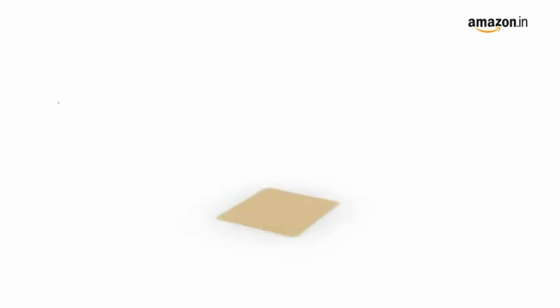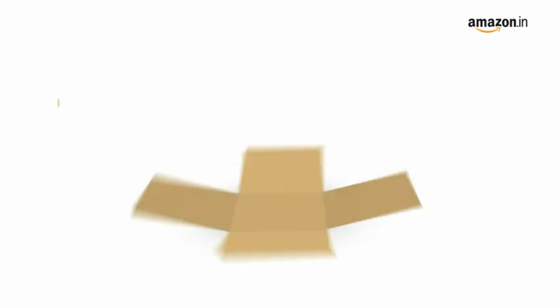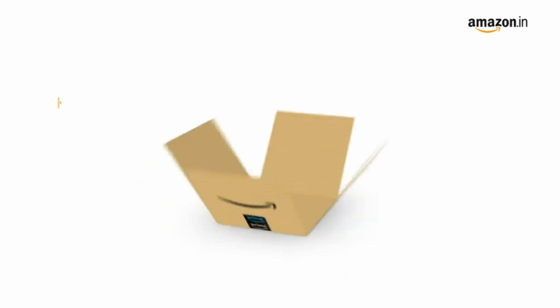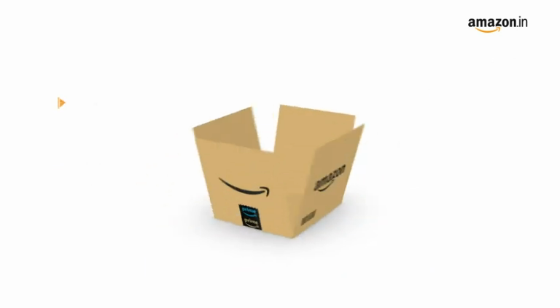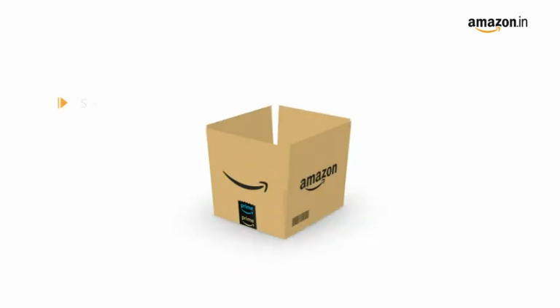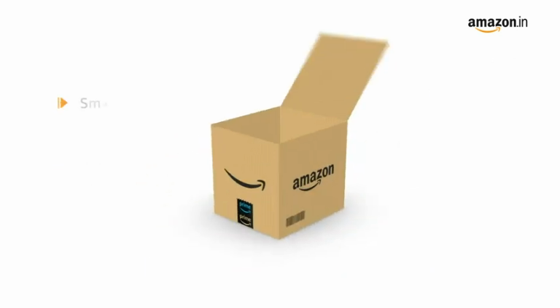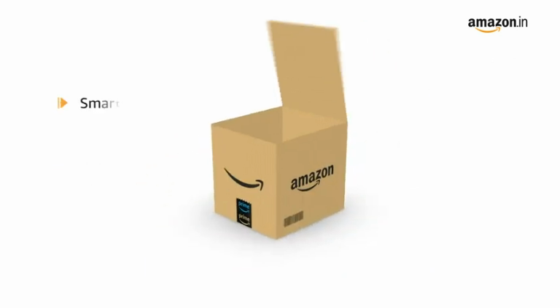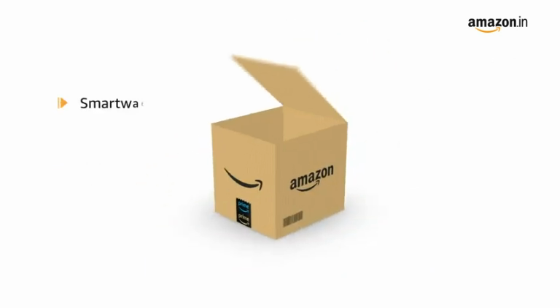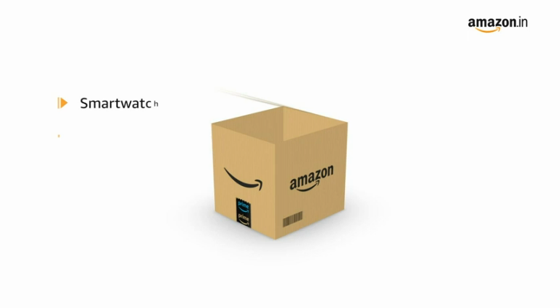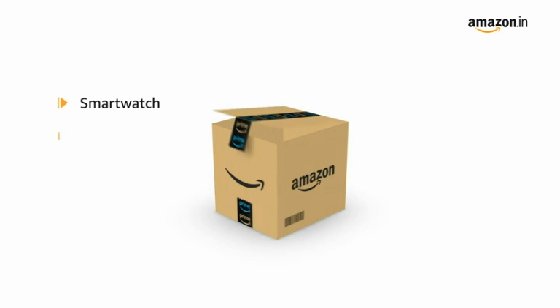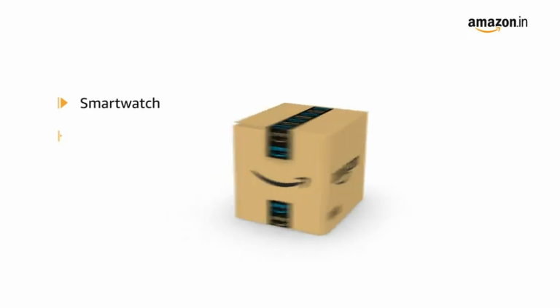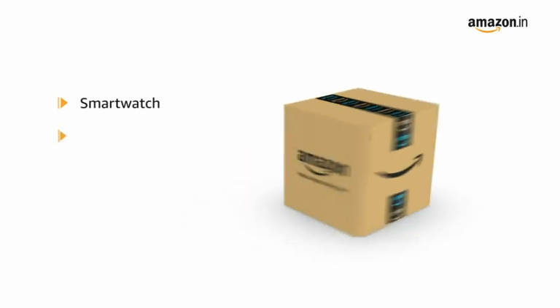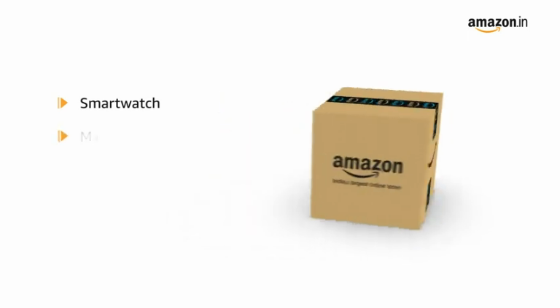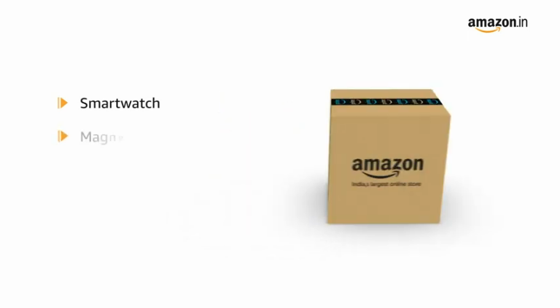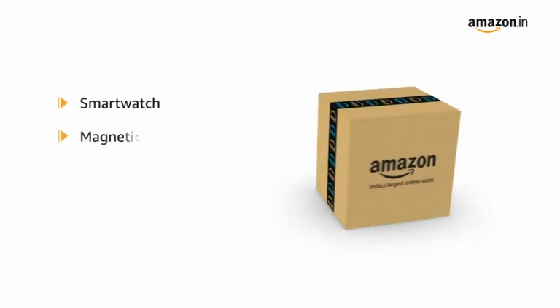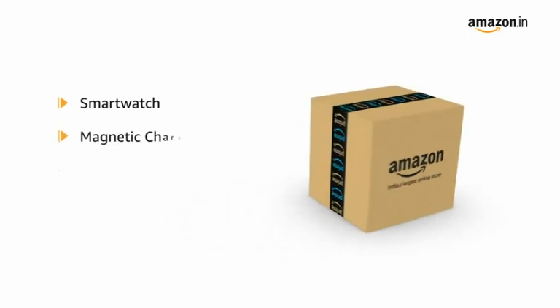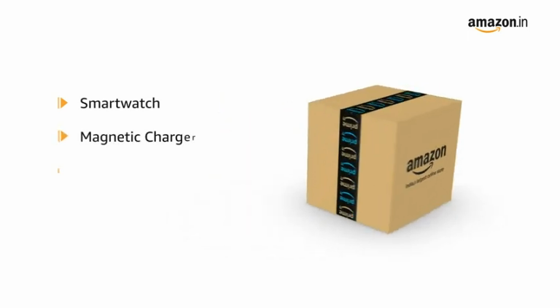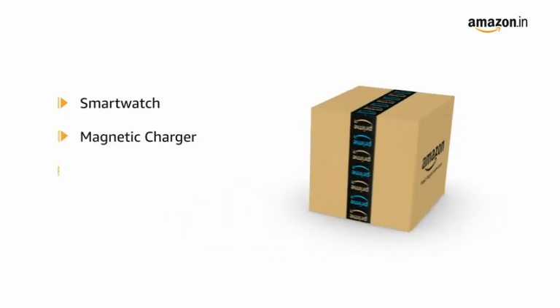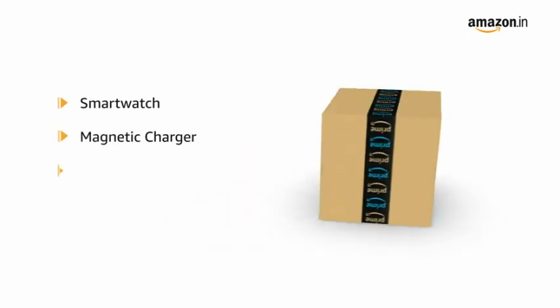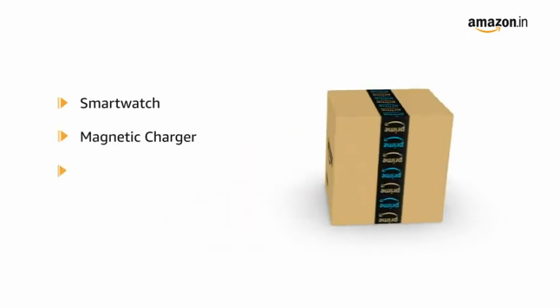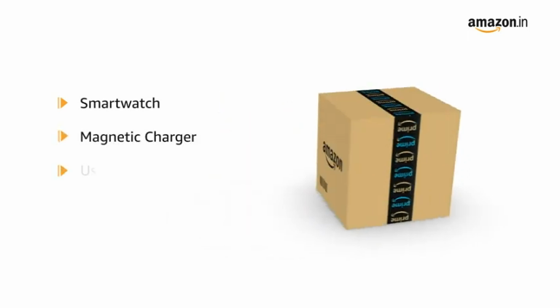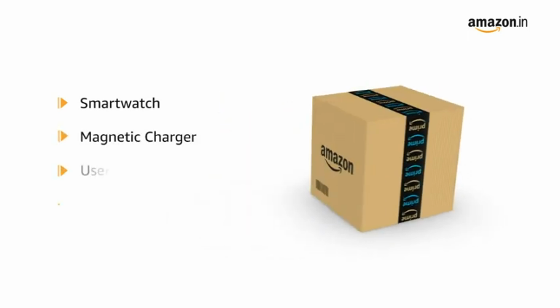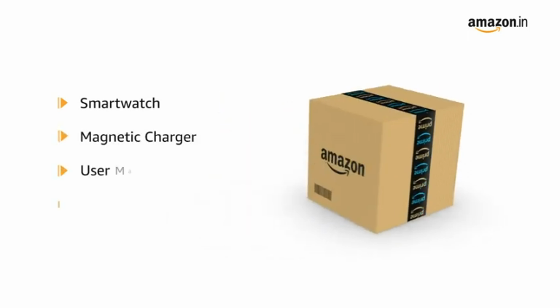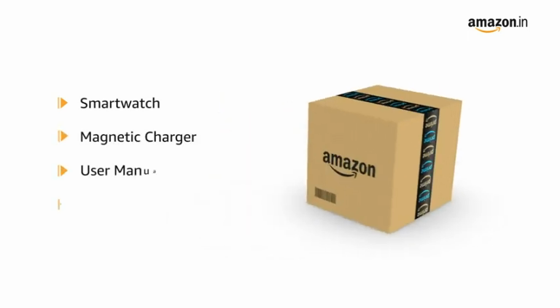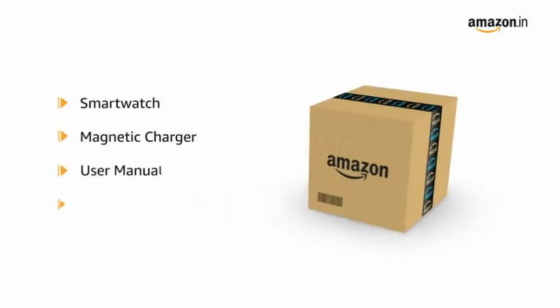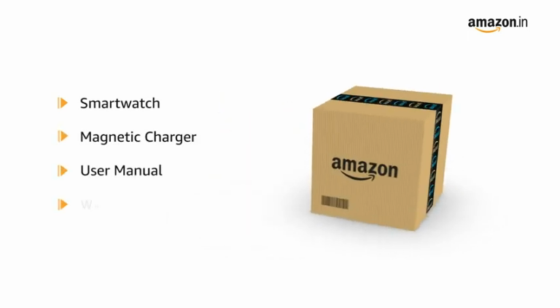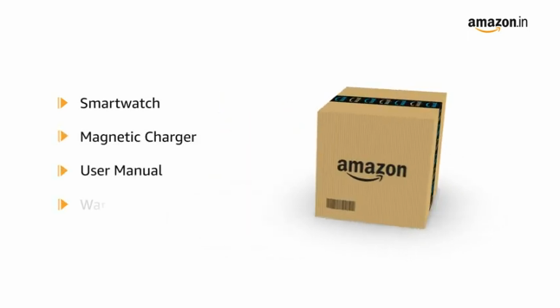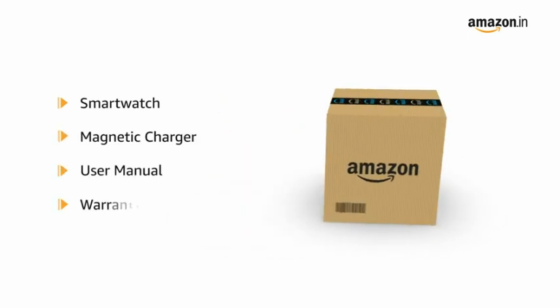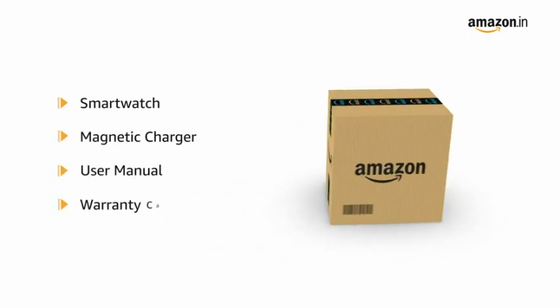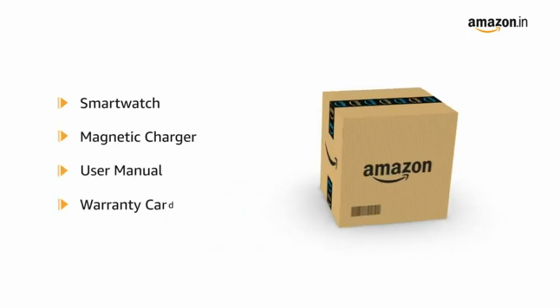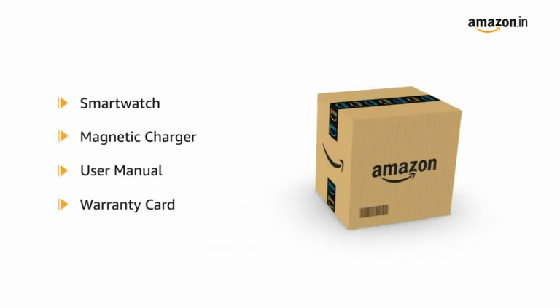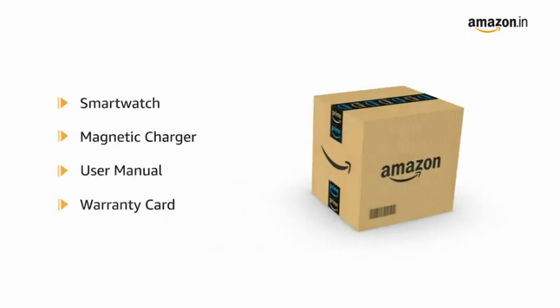The box contains the smartwatch, magnetic charger, user manual and warranty card.